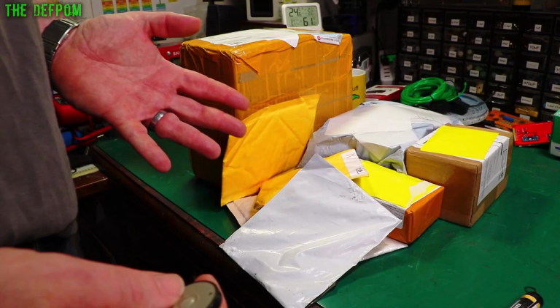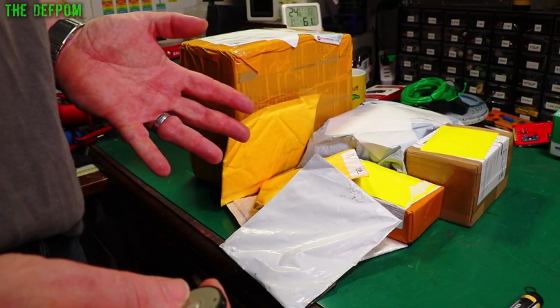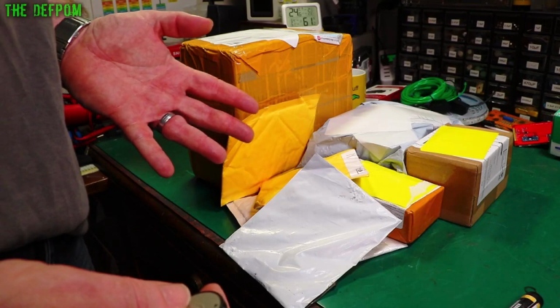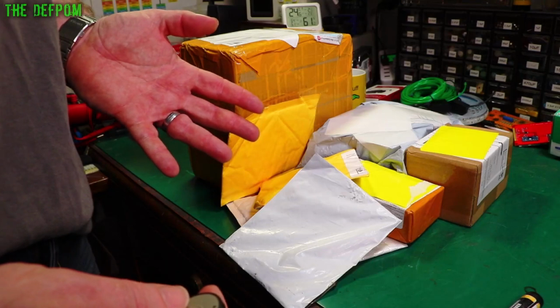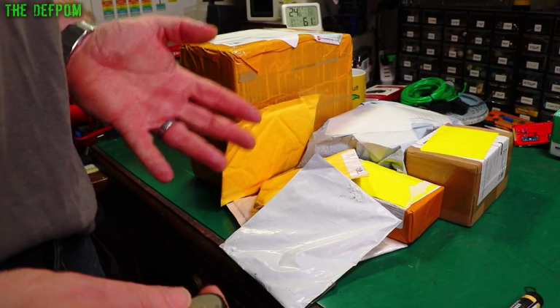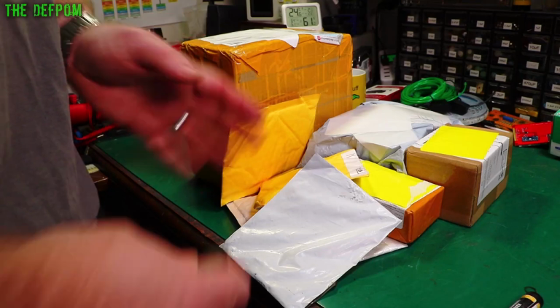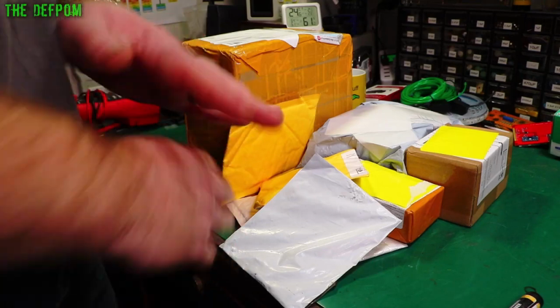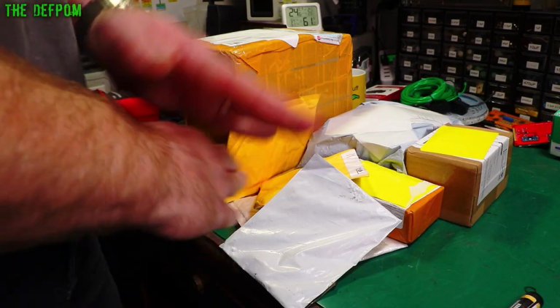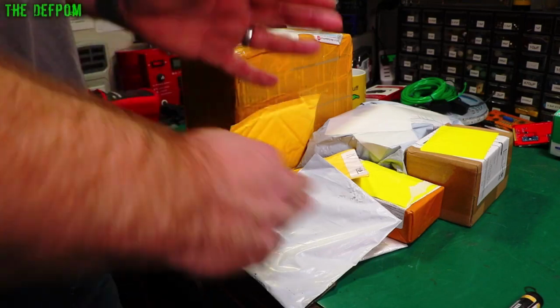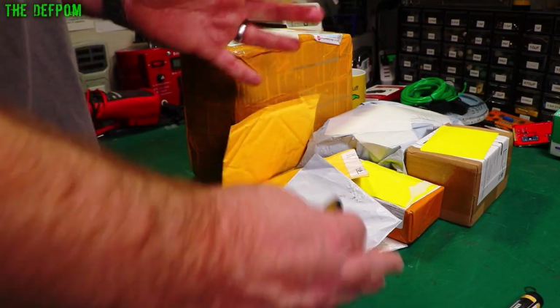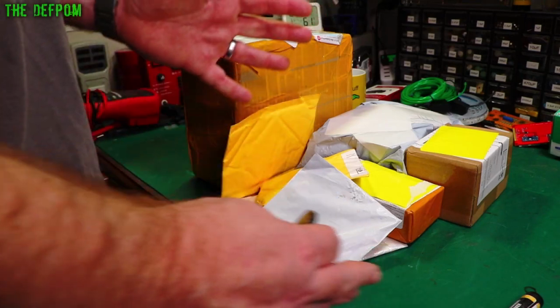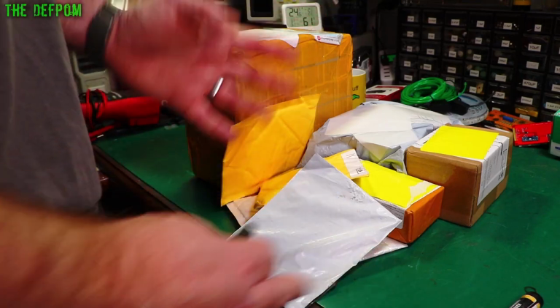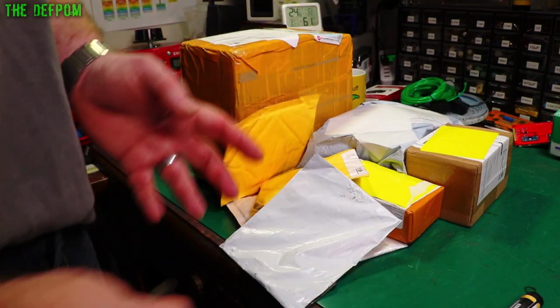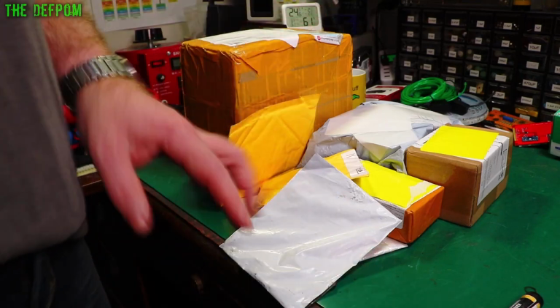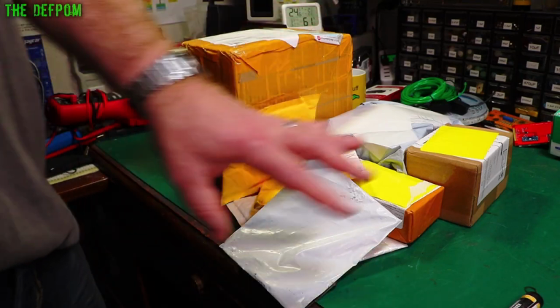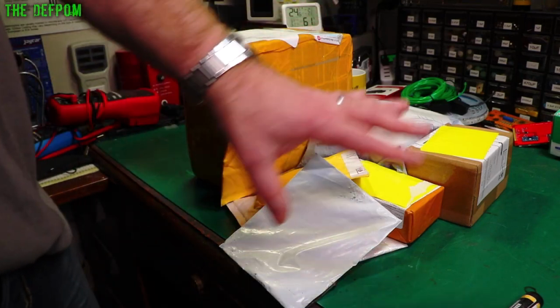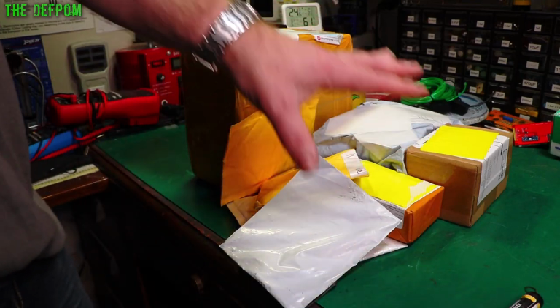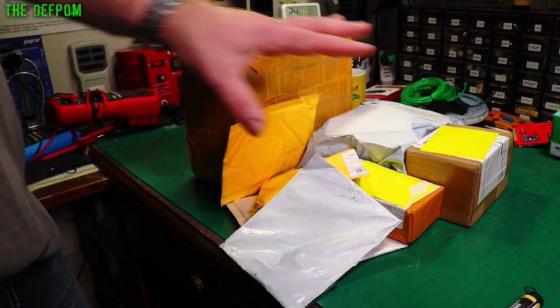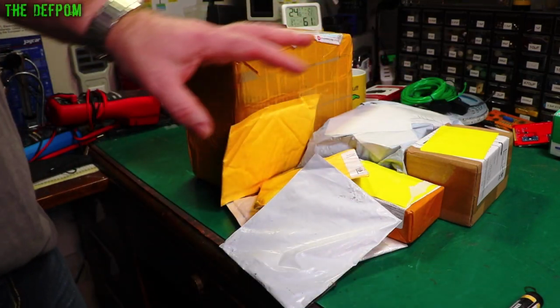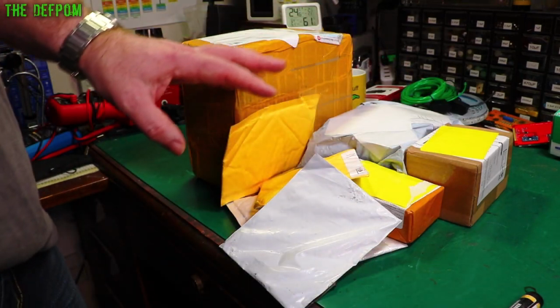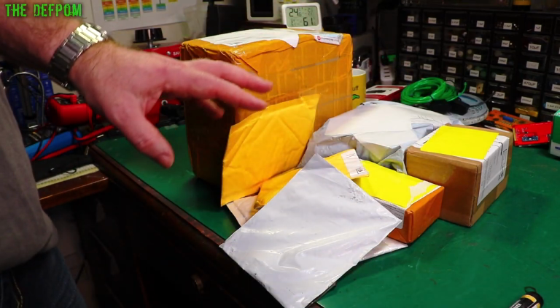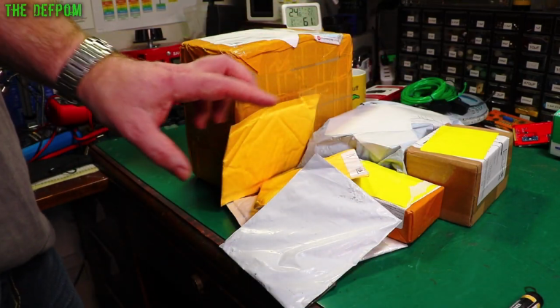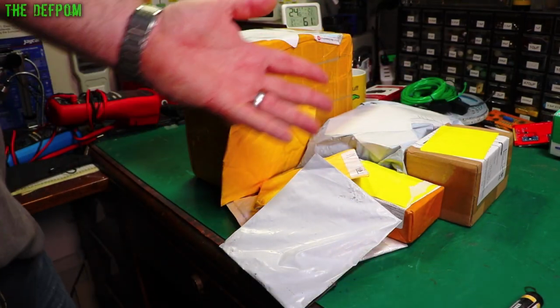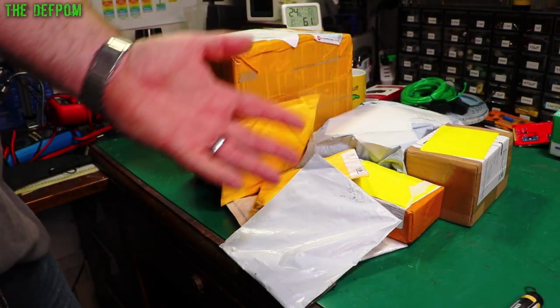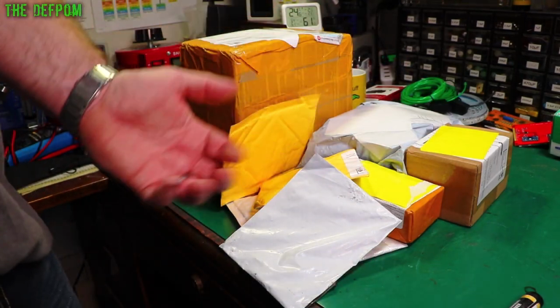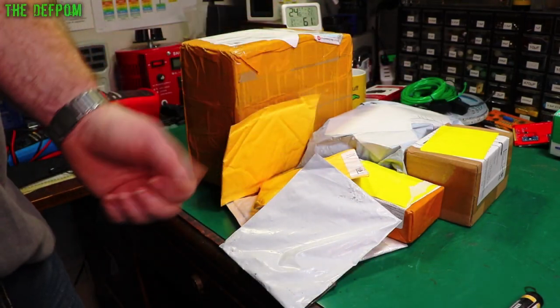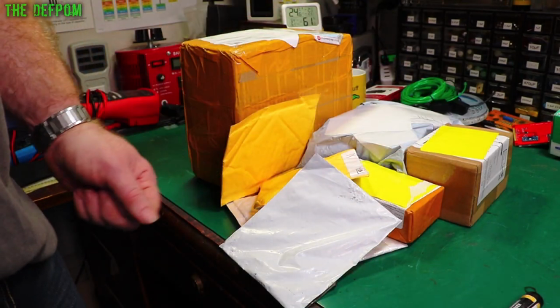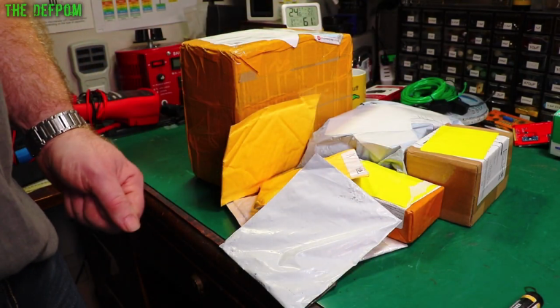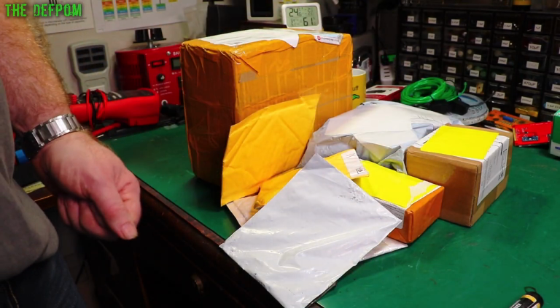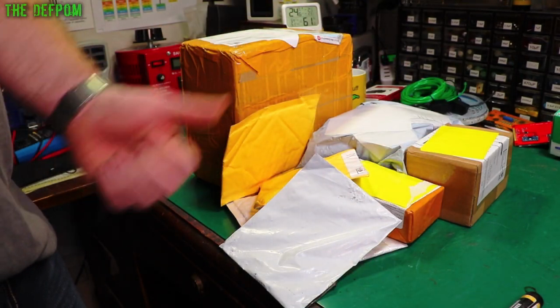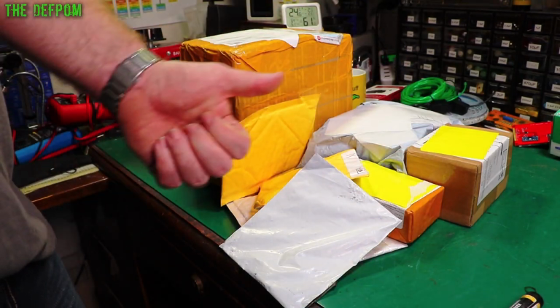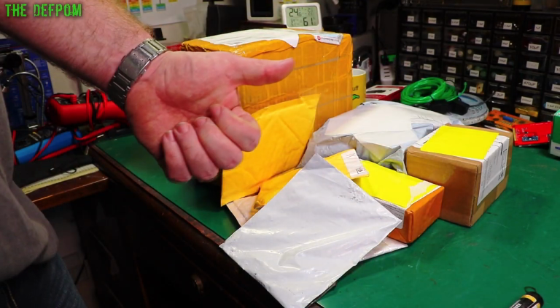Mailbag time again. I've got about 8 packages here I think. Should be something interesting in here. Stick around.